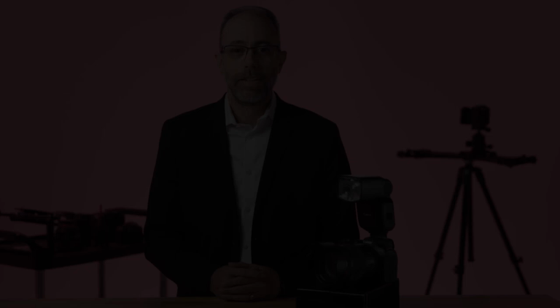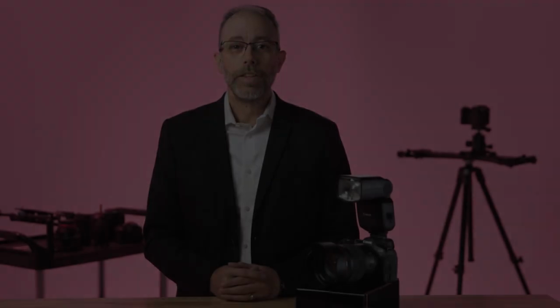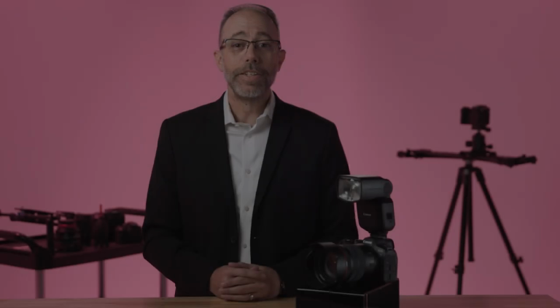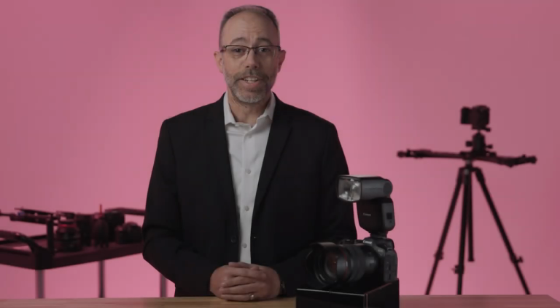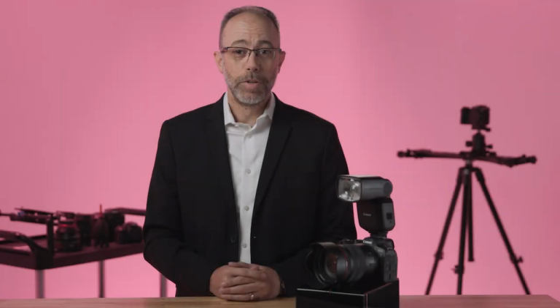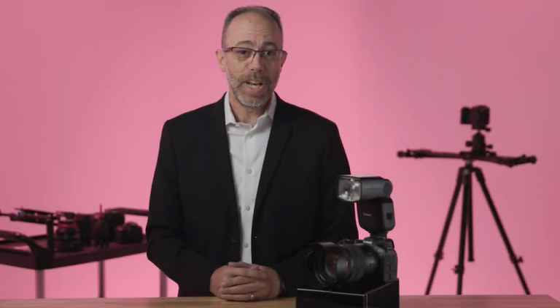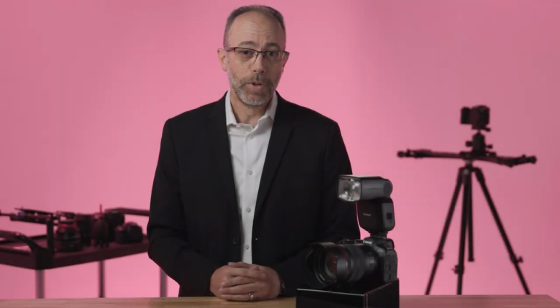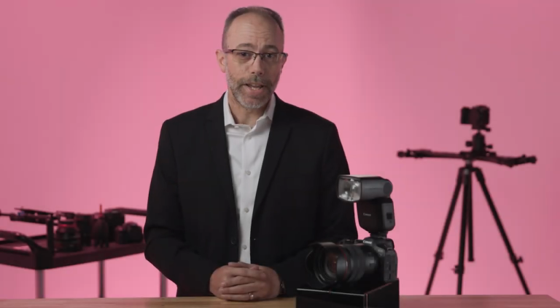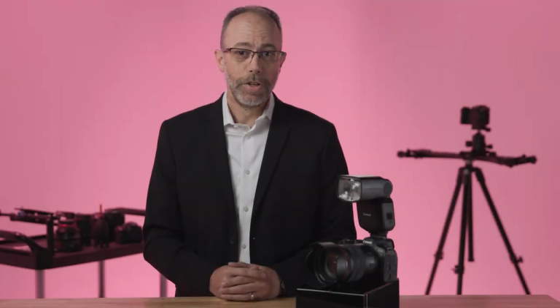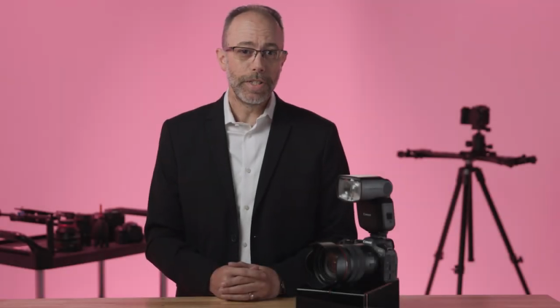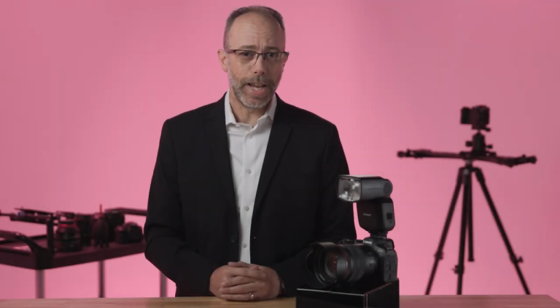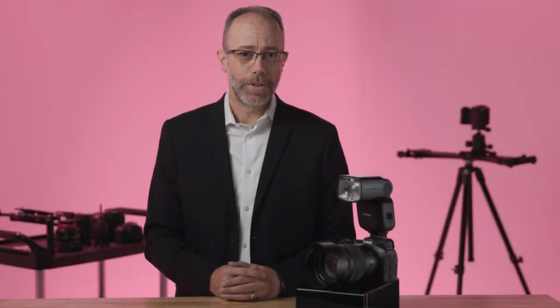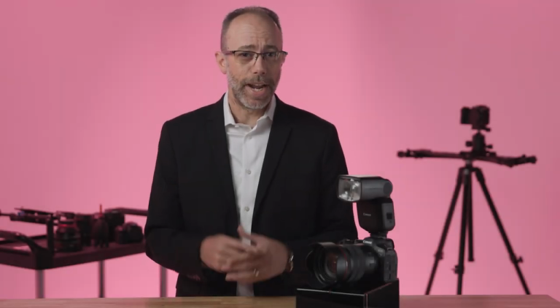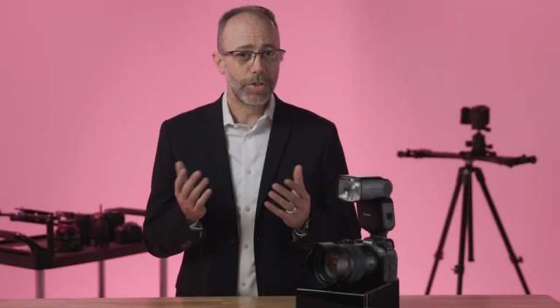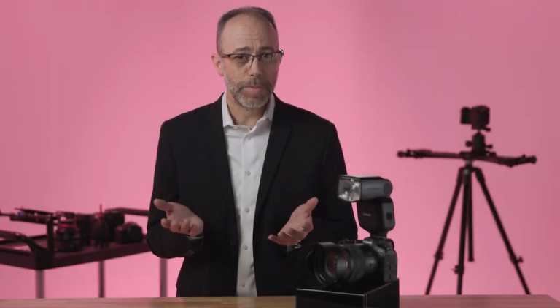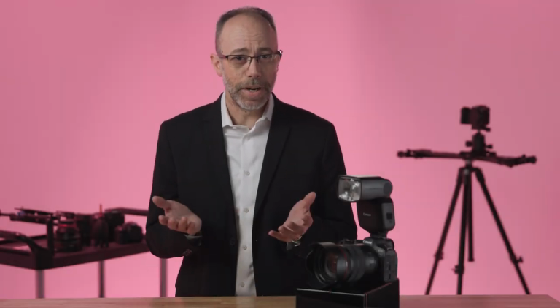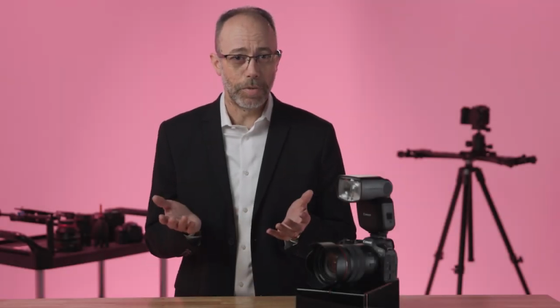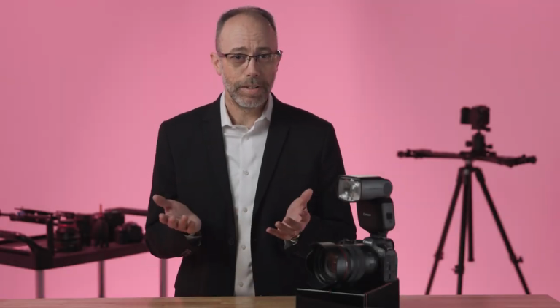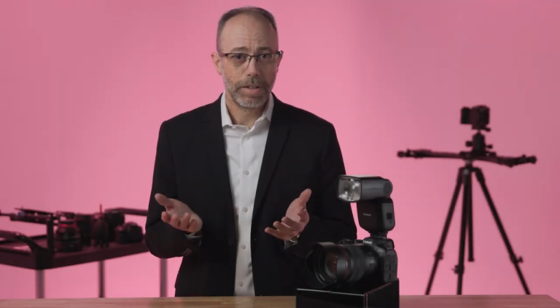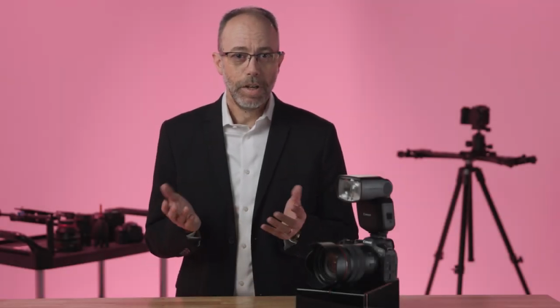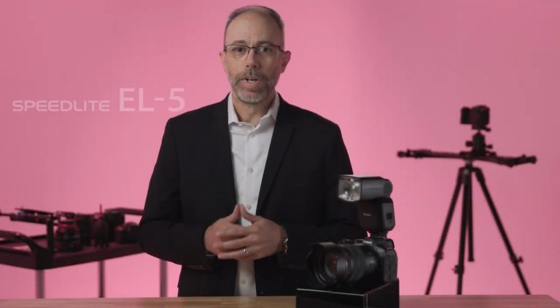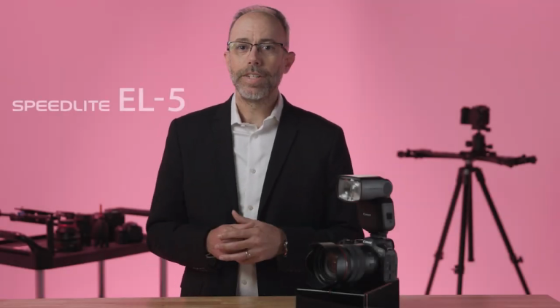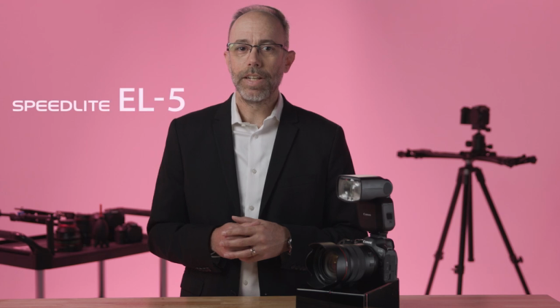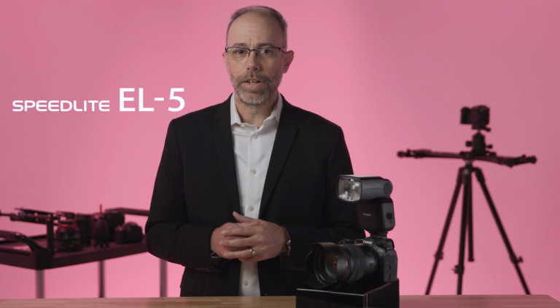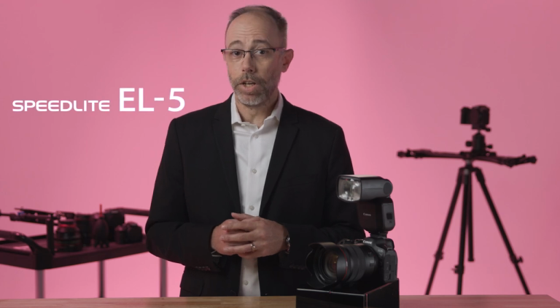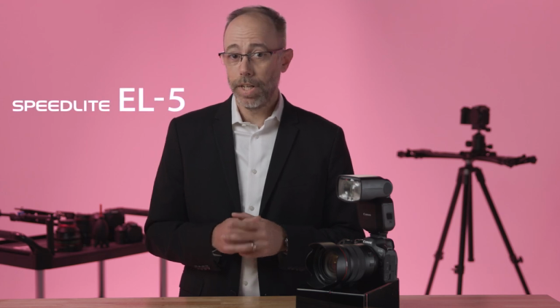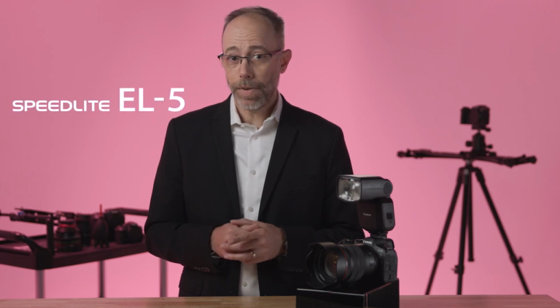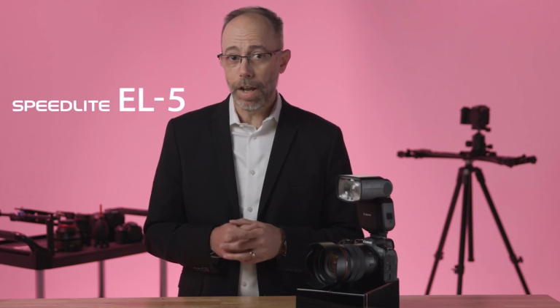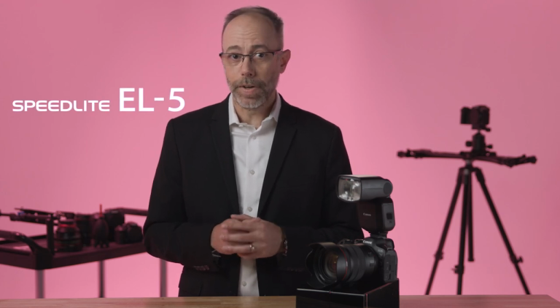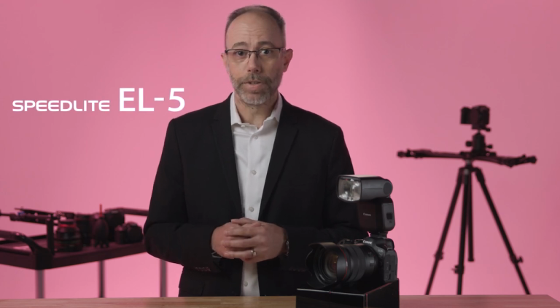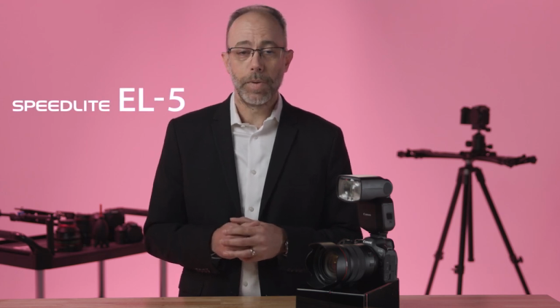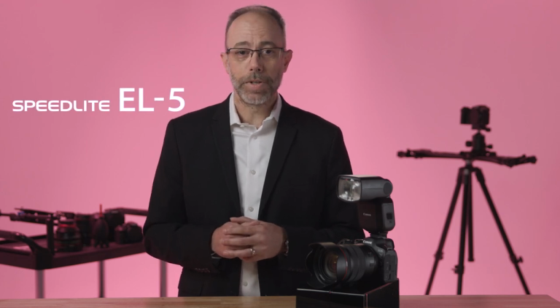These days, many people will ask, who needs a flash? I can just raise my ISO, right? Well, let's take a look at the new EL5 to answer that question.